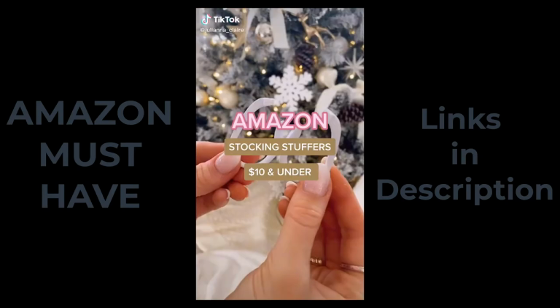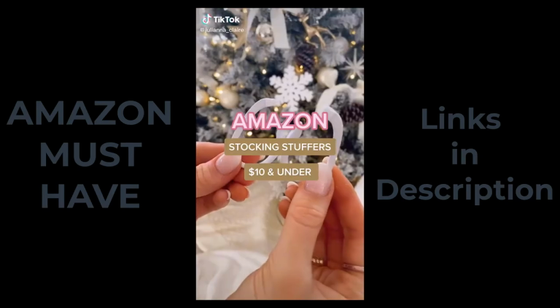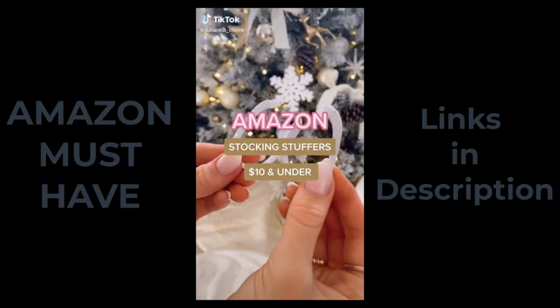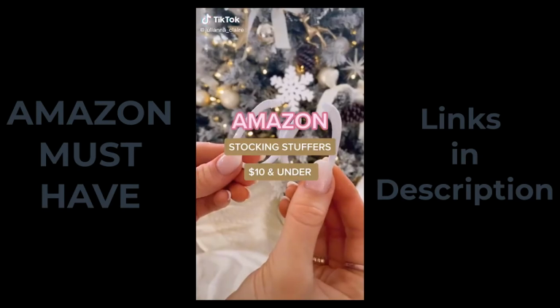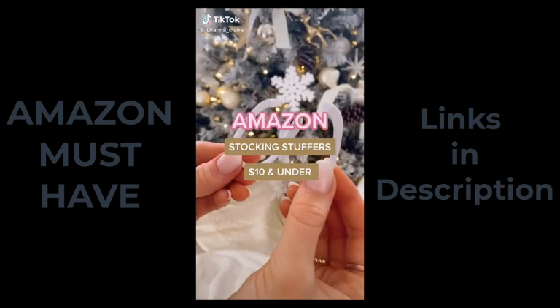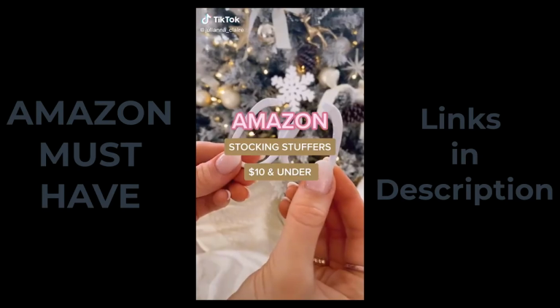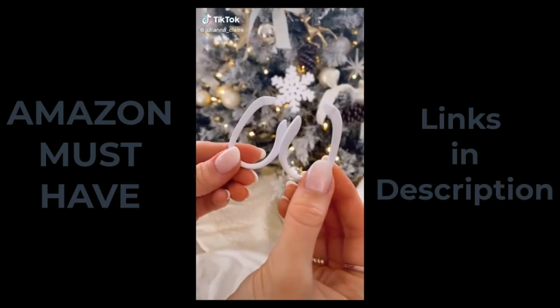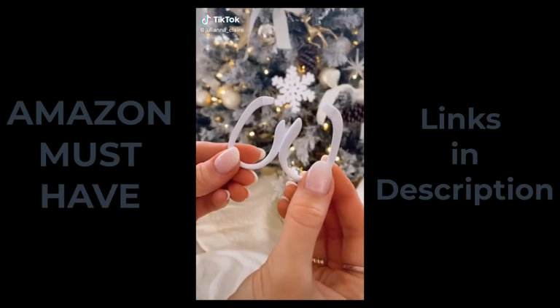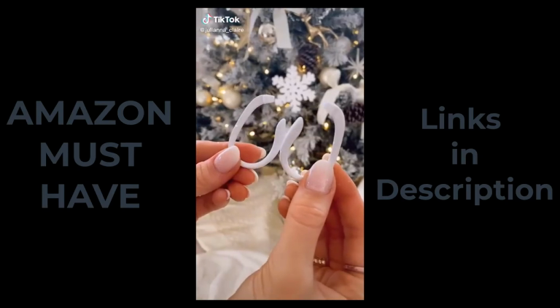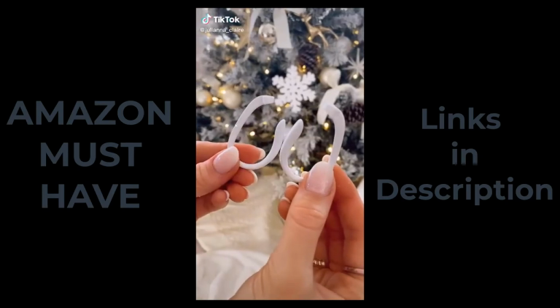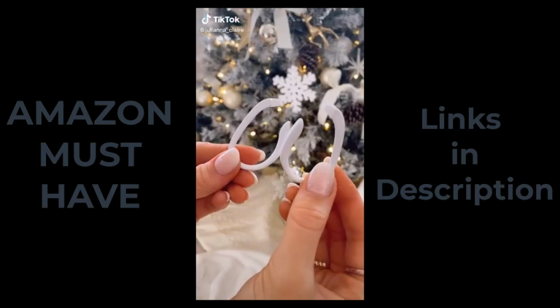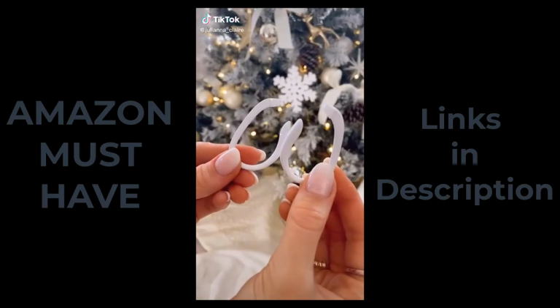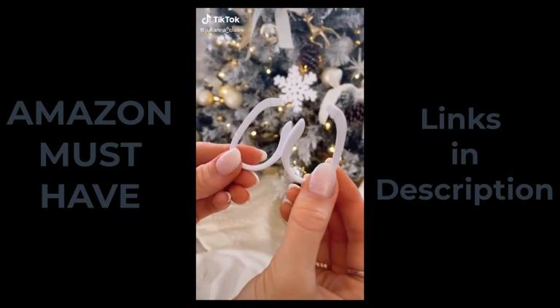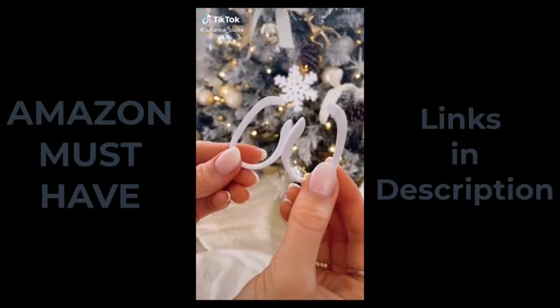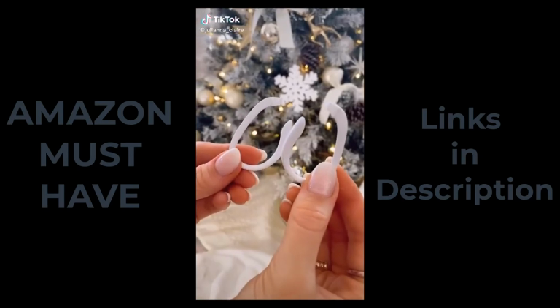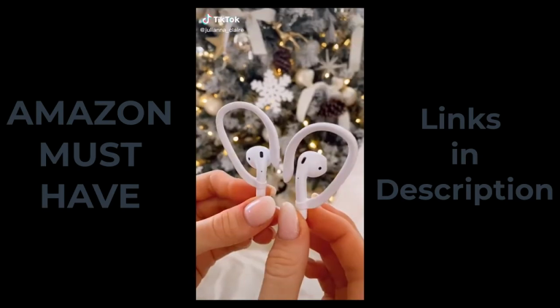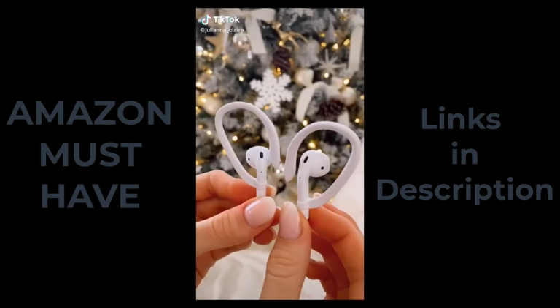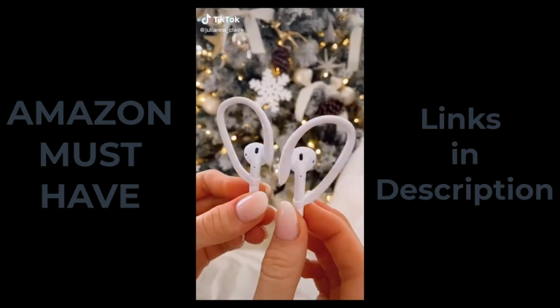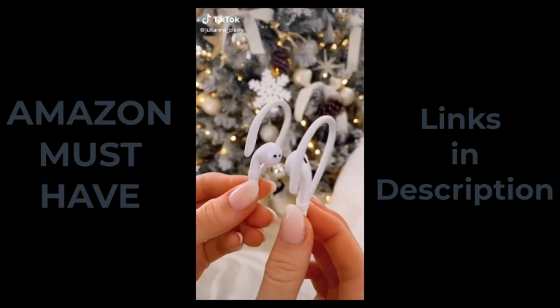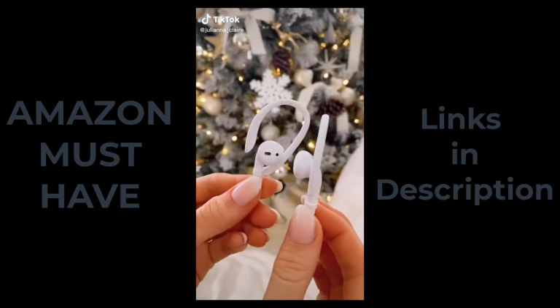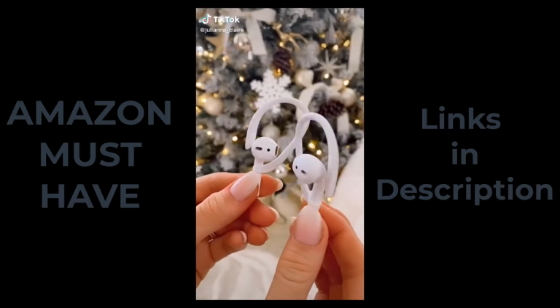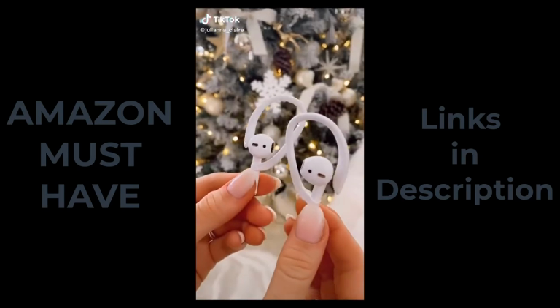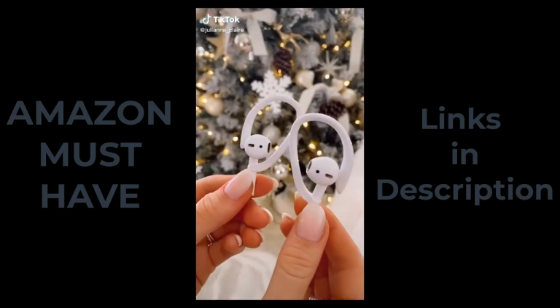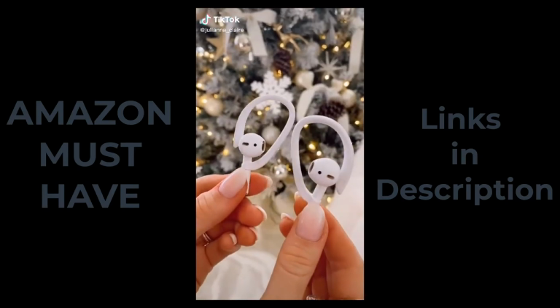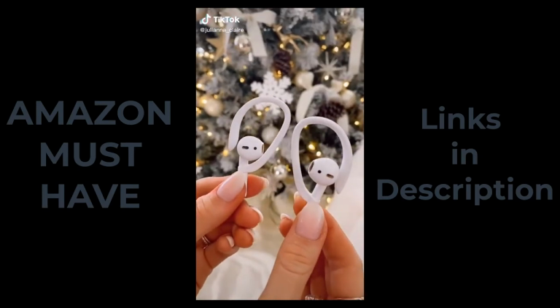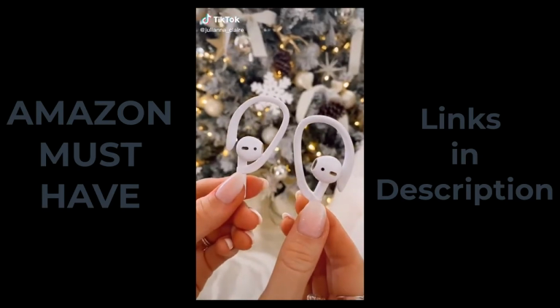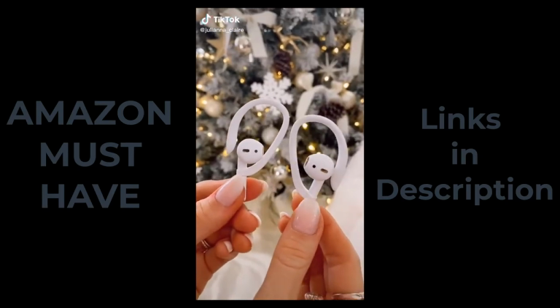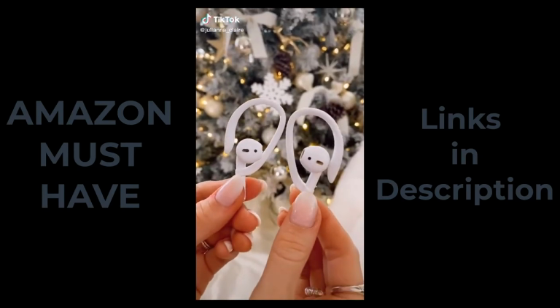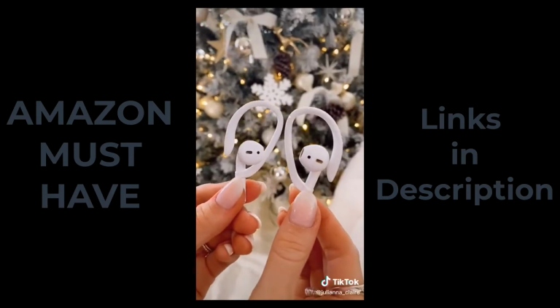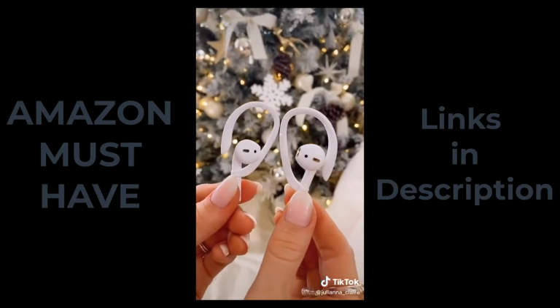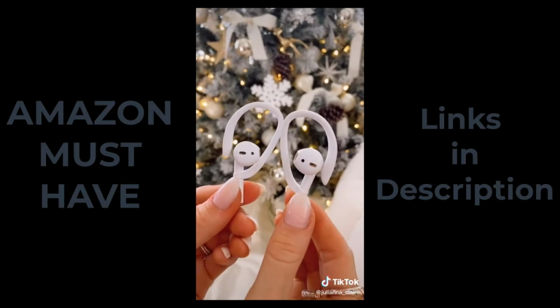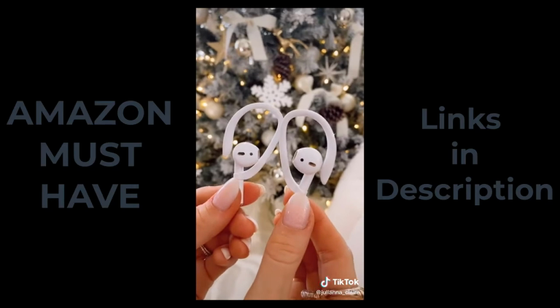These silicone ear hooks easily slide onto AirPods for a more secure fit. They are perfect for working out or travel.